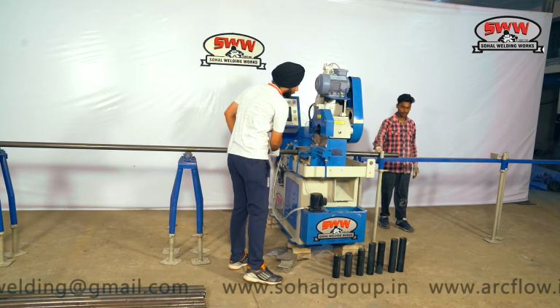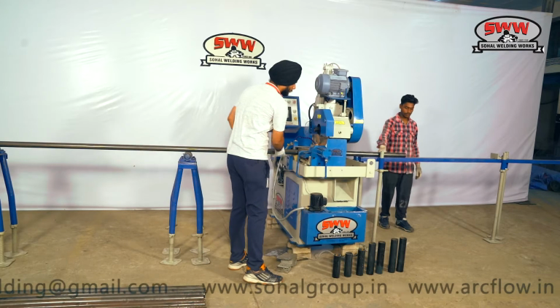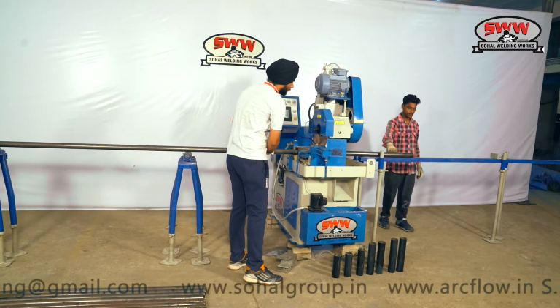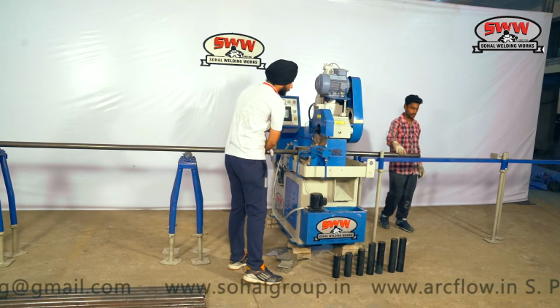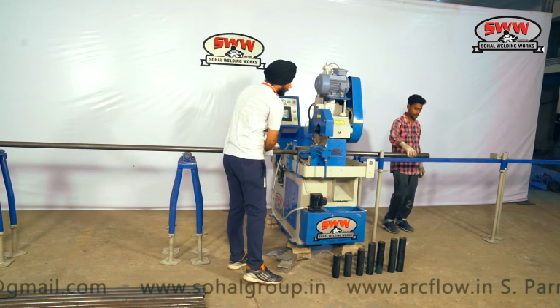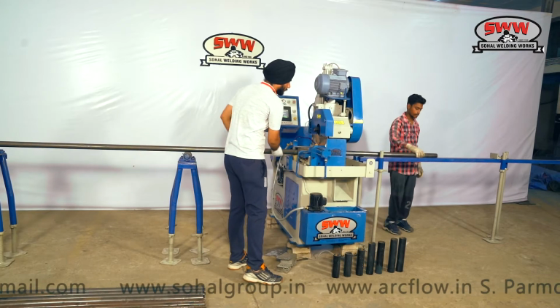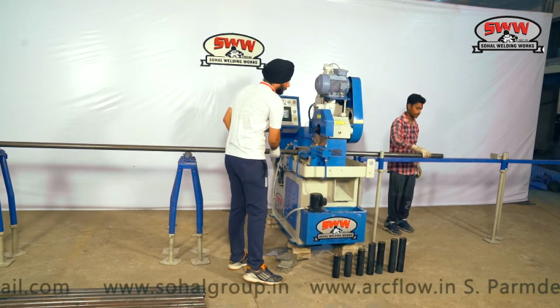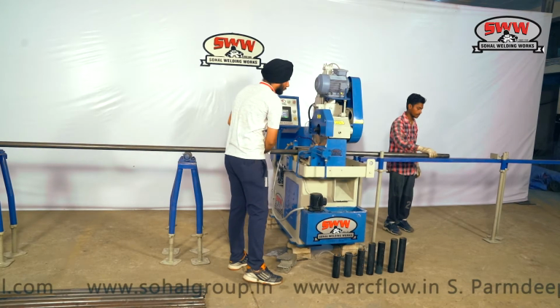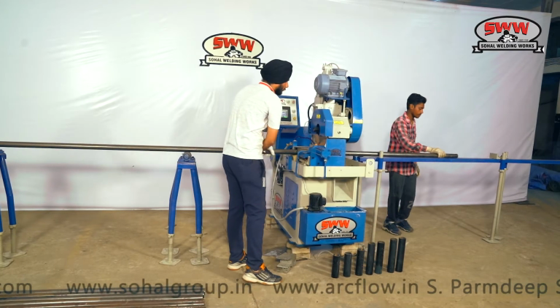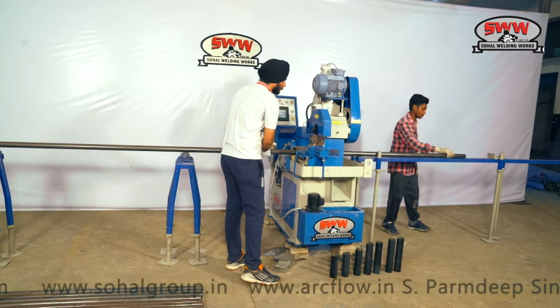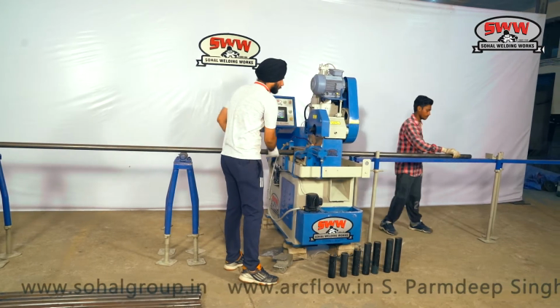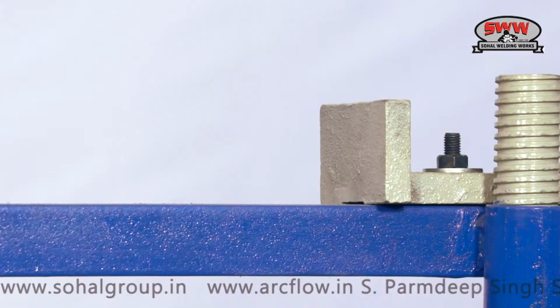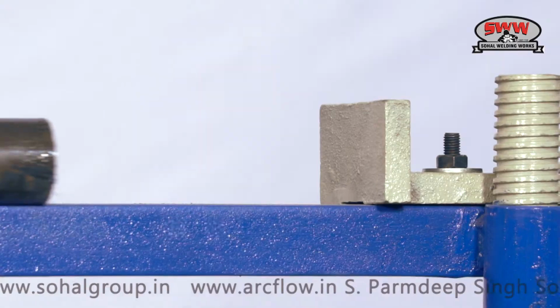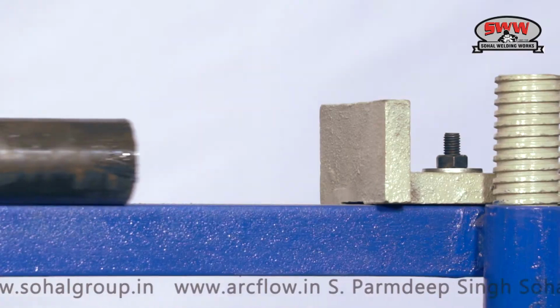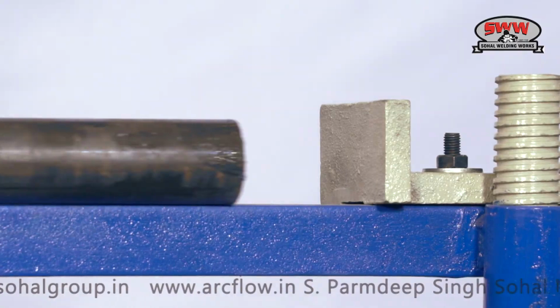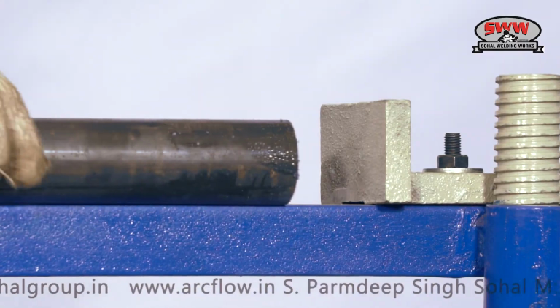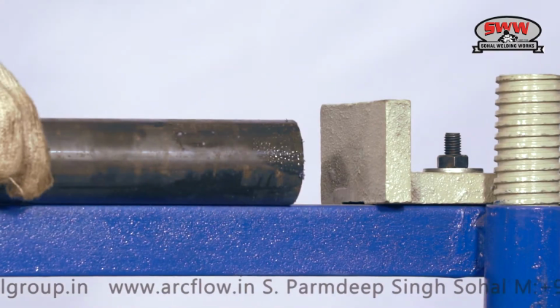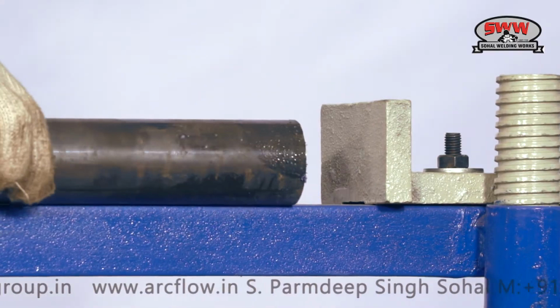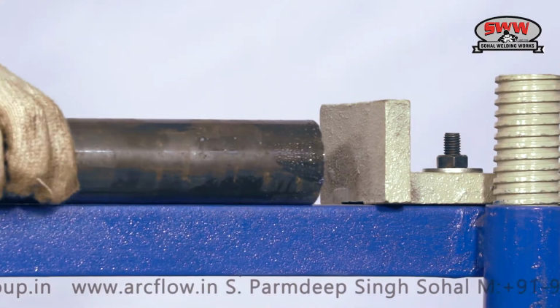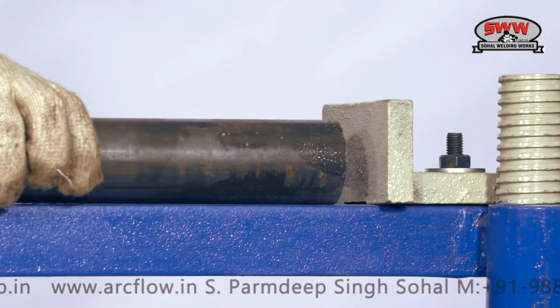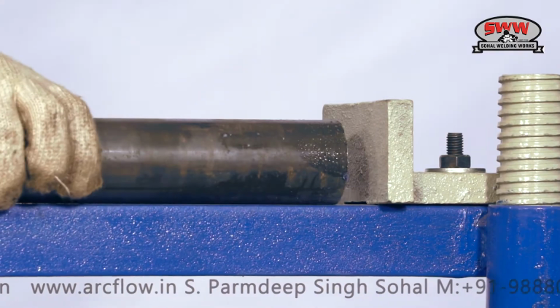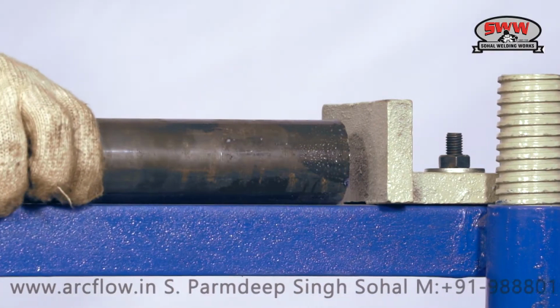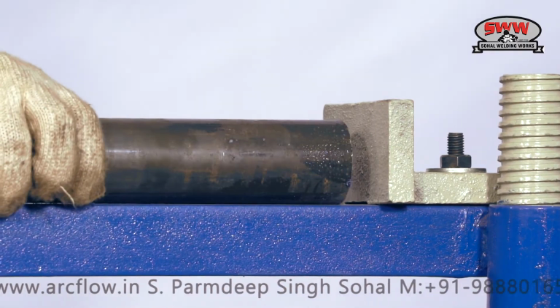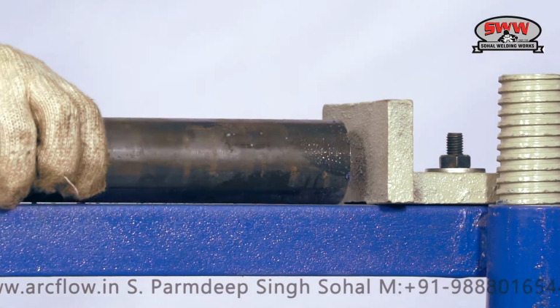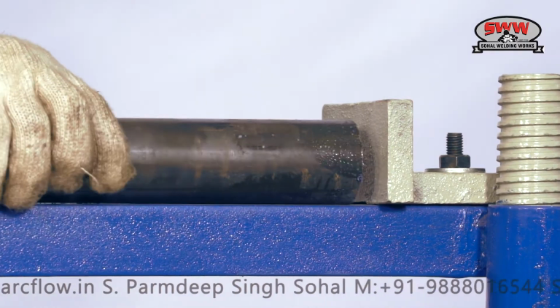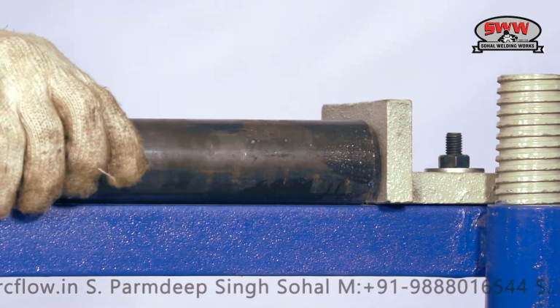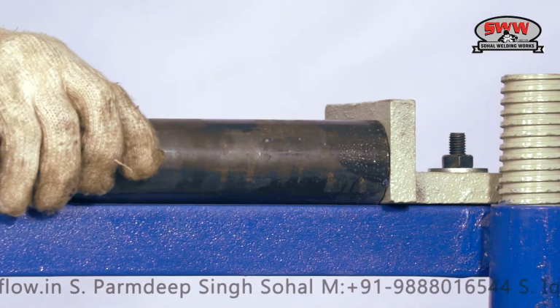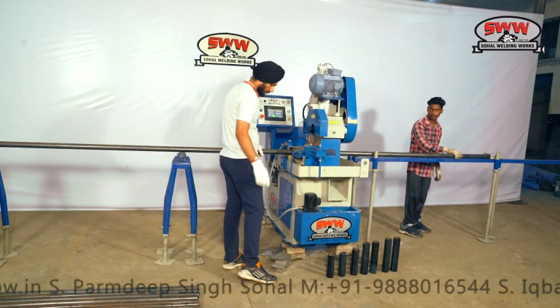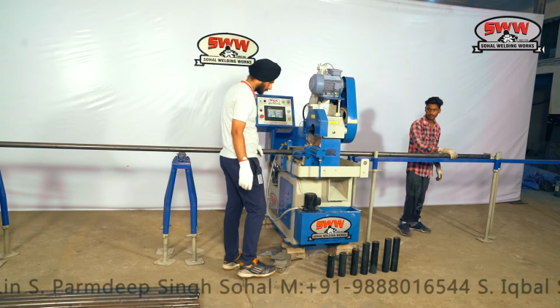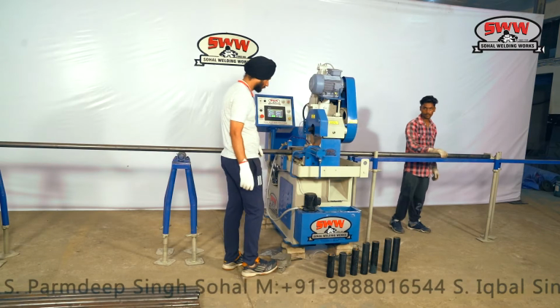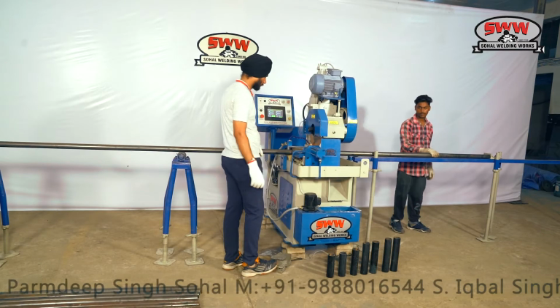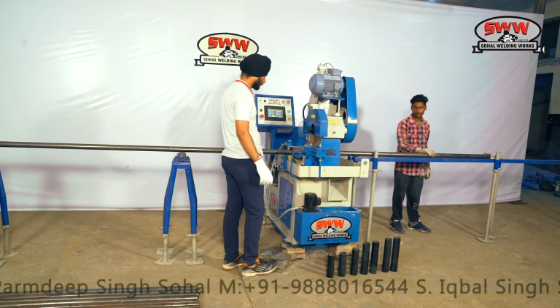48 millimeters pipe cutting for vertical standard, ledger, and prop of various lengths.